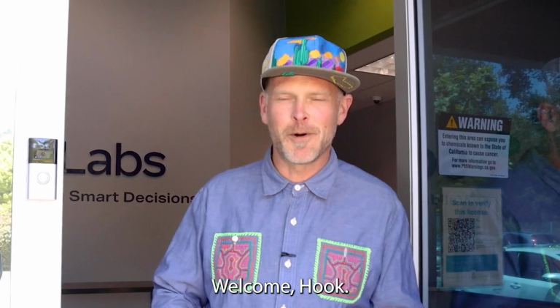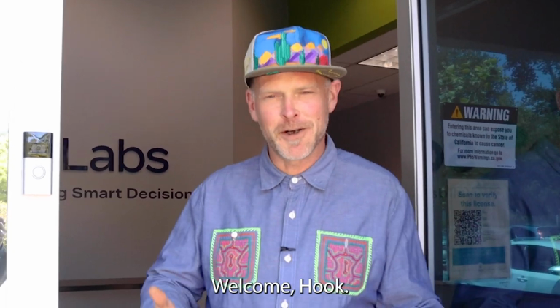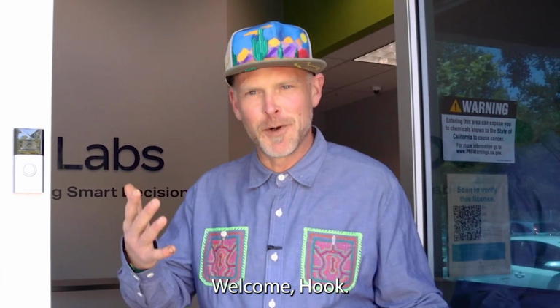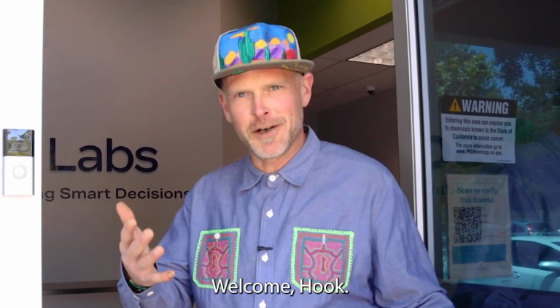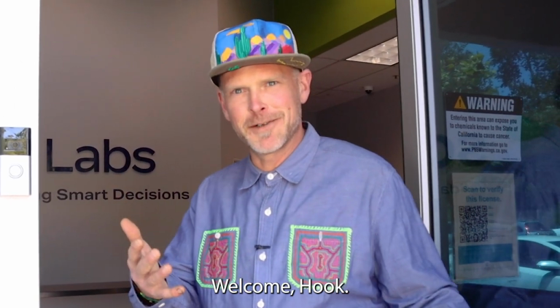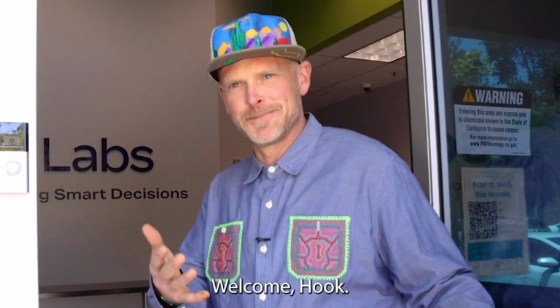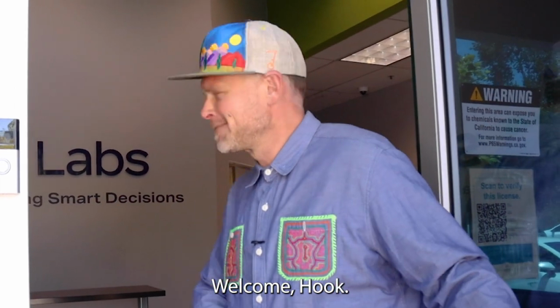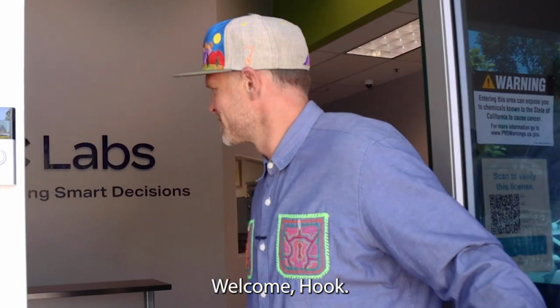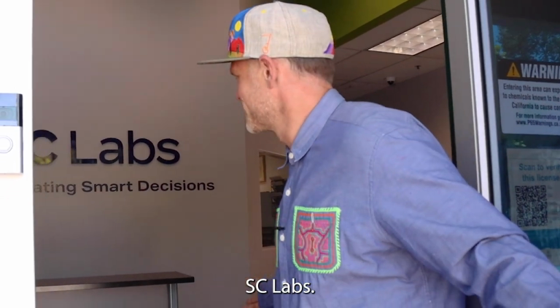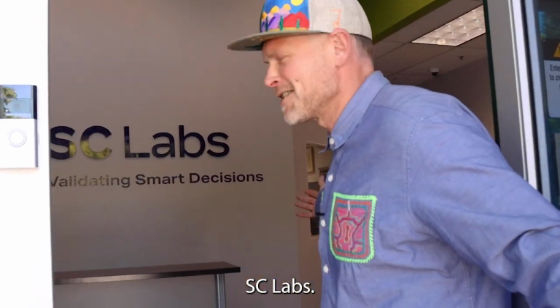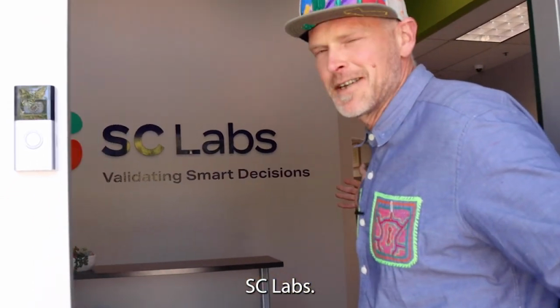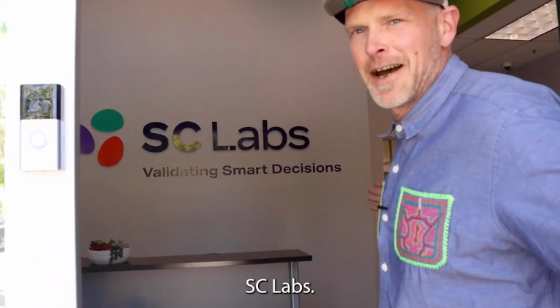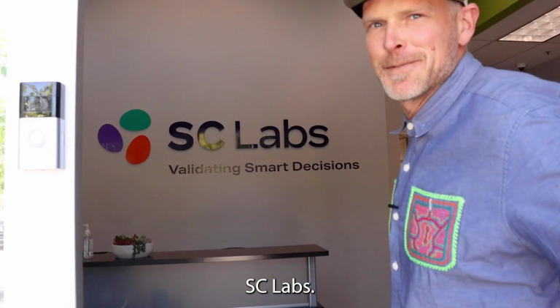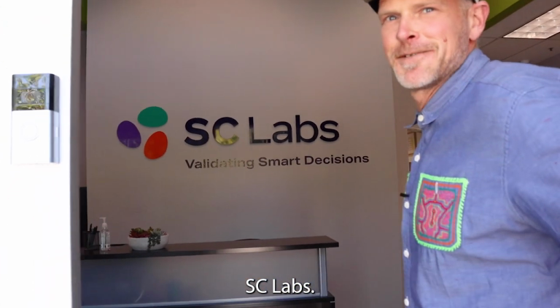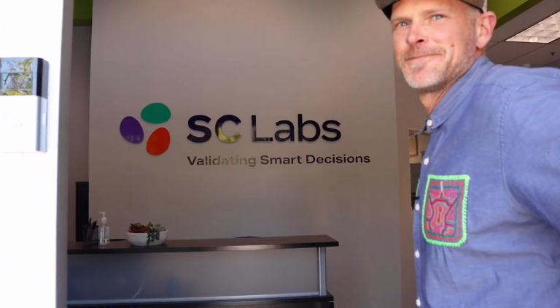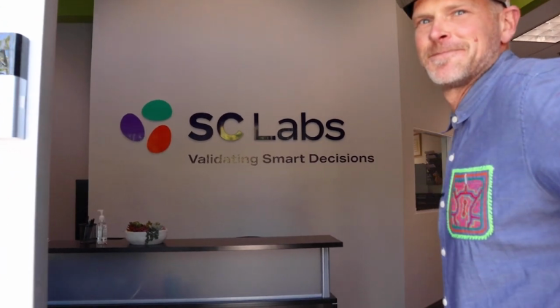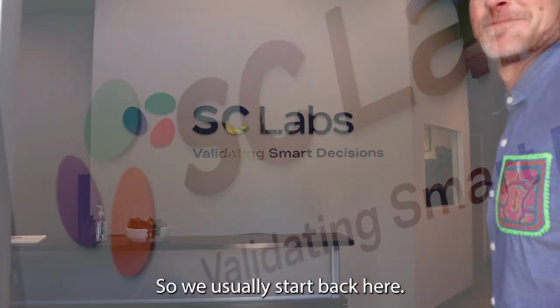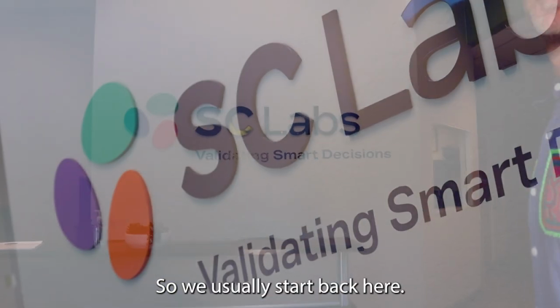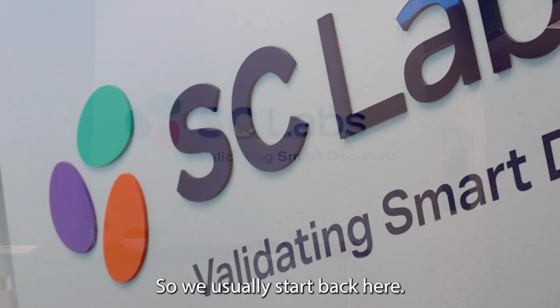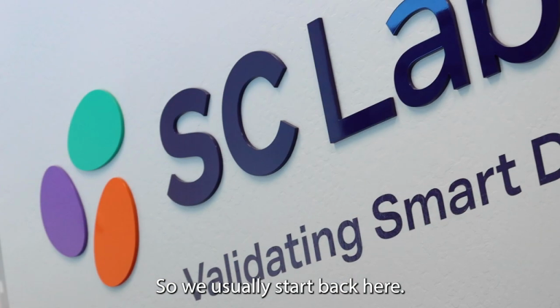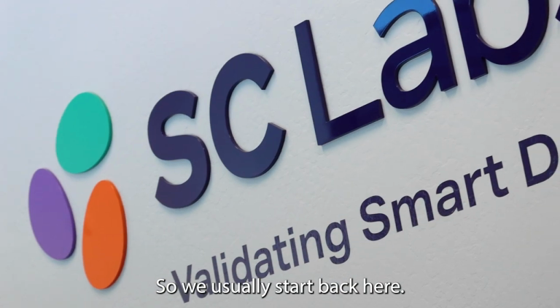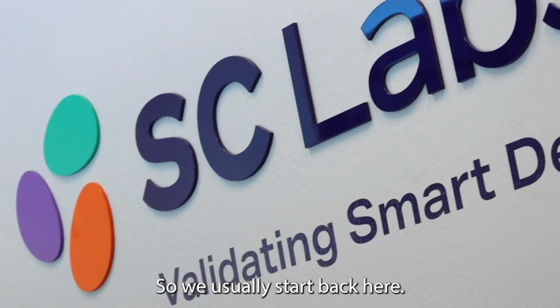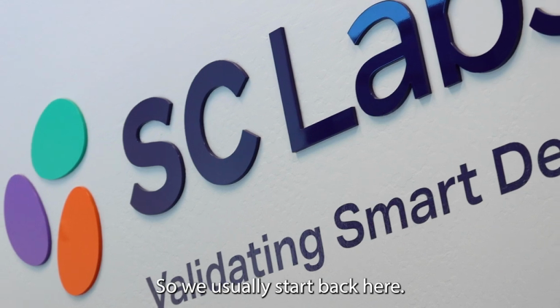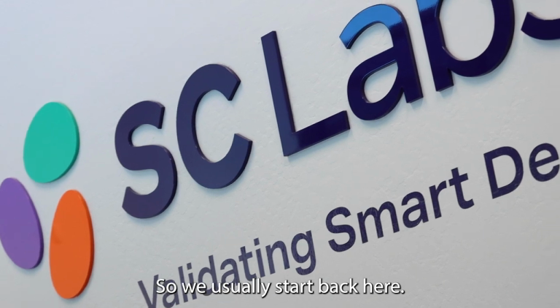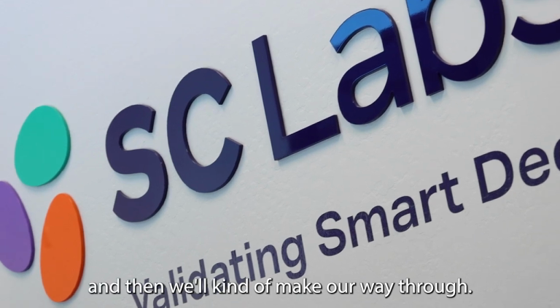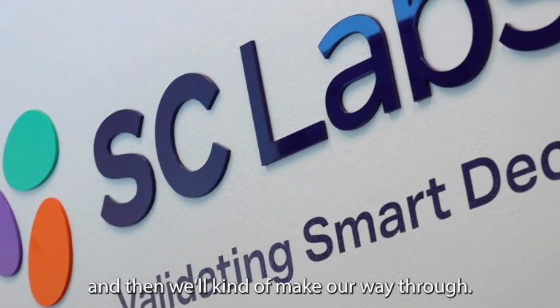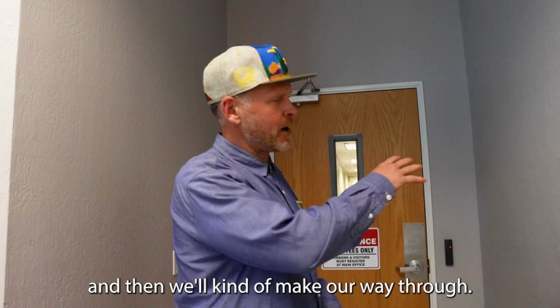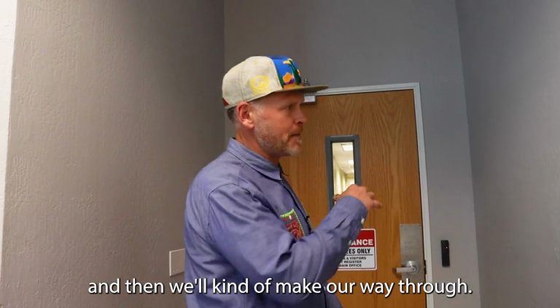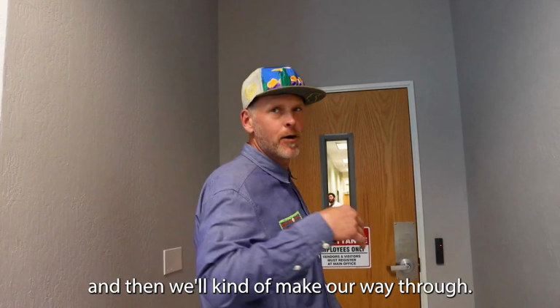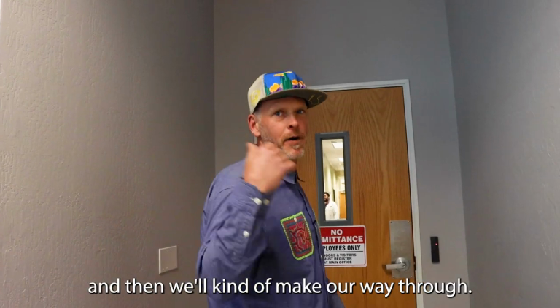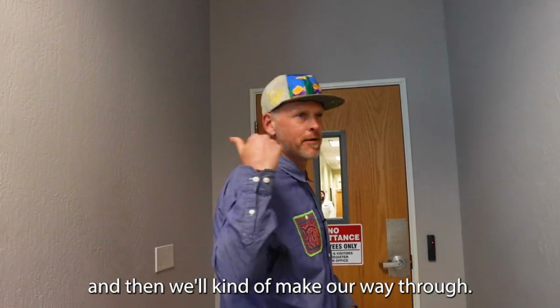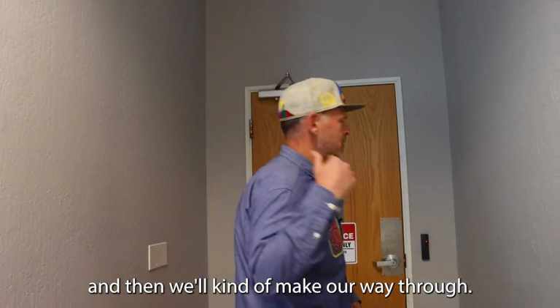Welcome to SC Labs. We usually start back here and then we'll kind of make our way through.